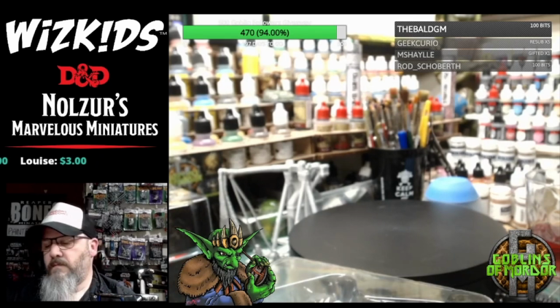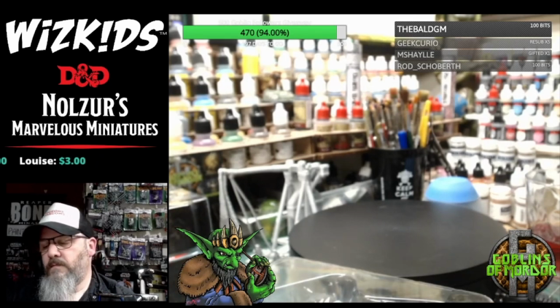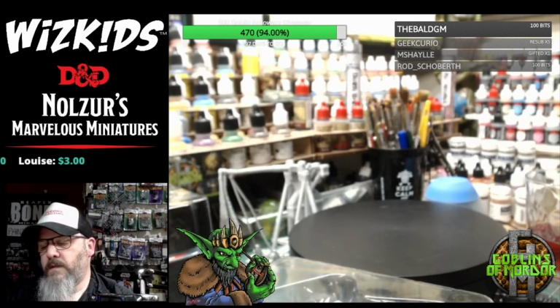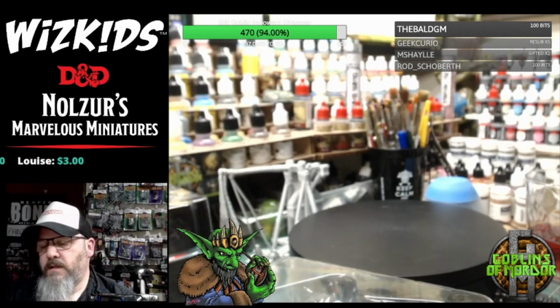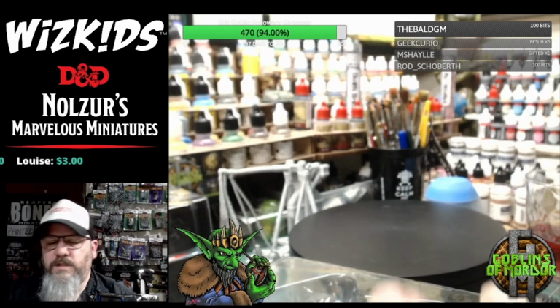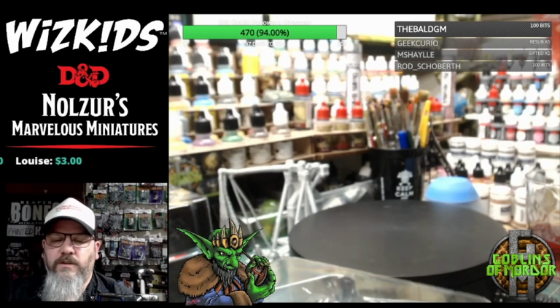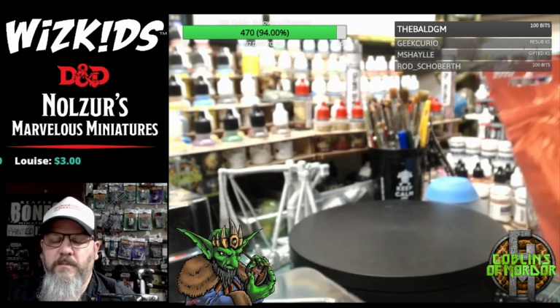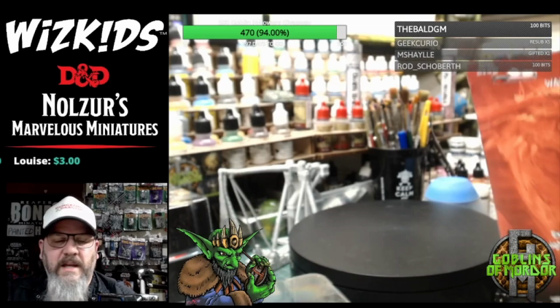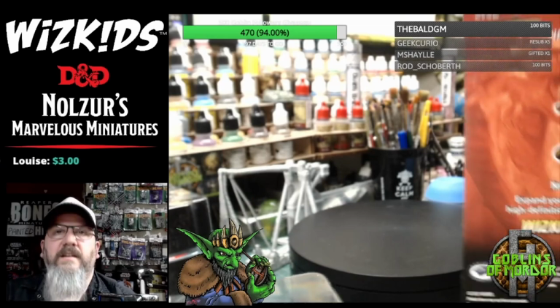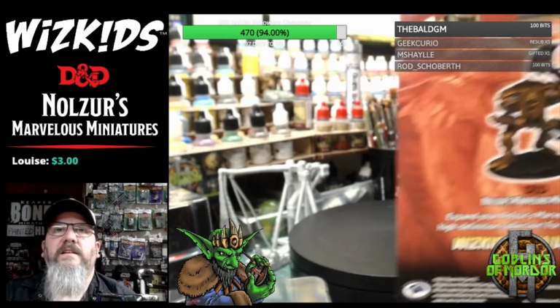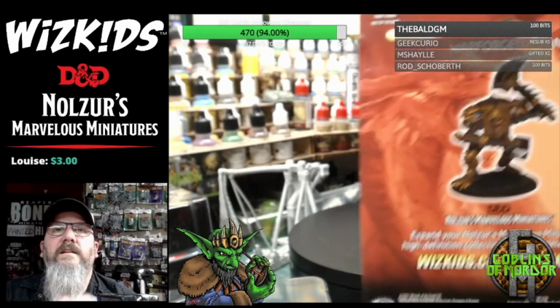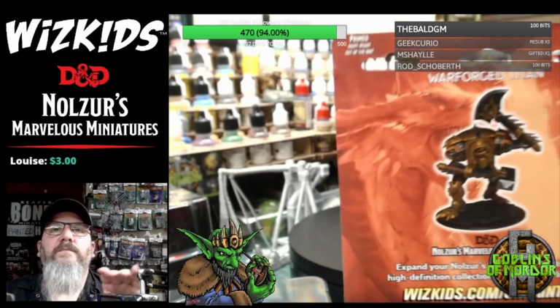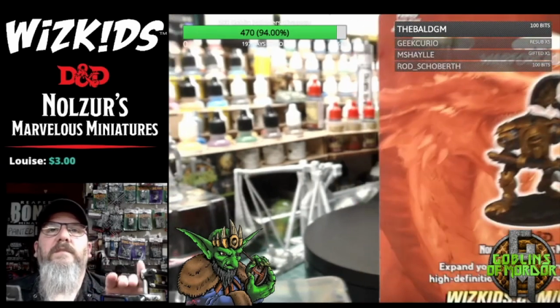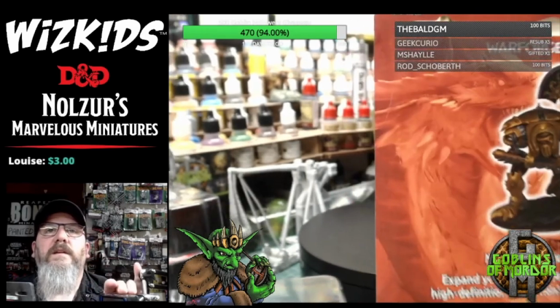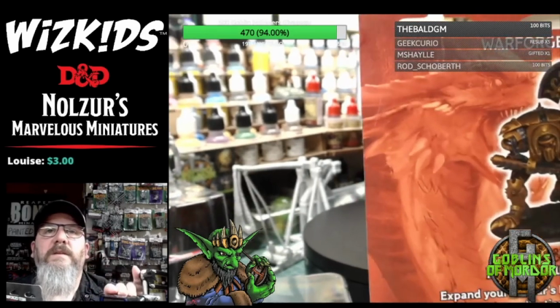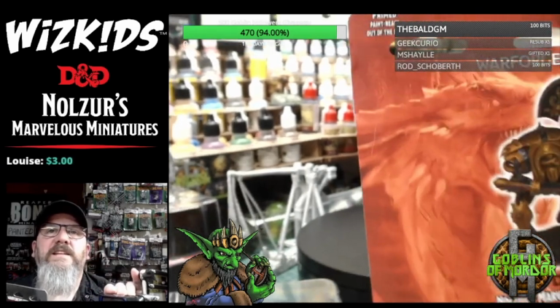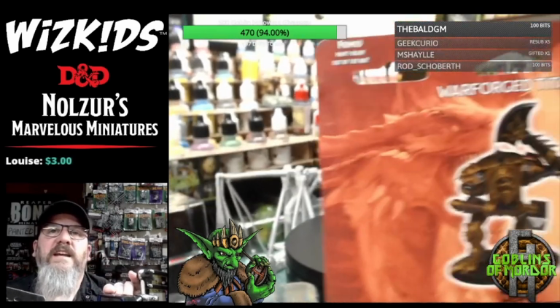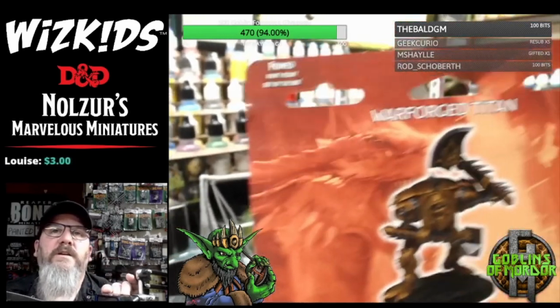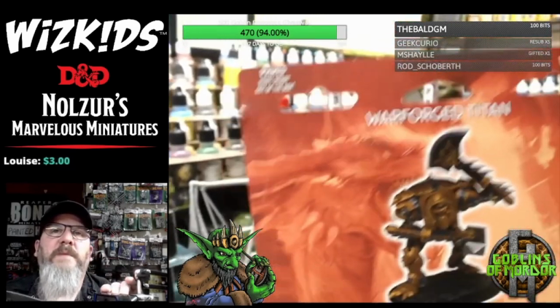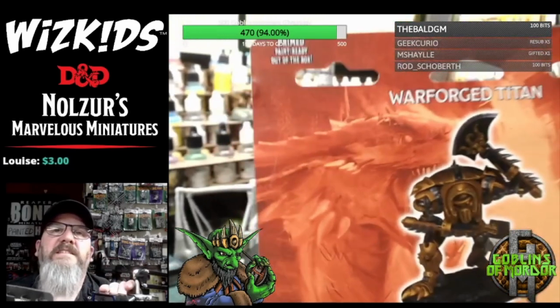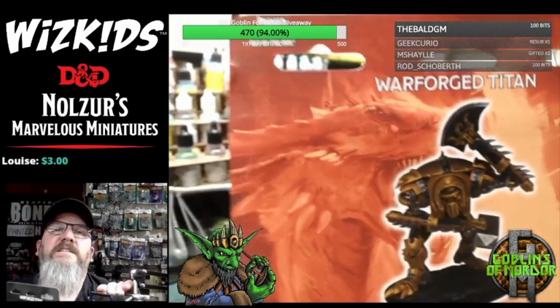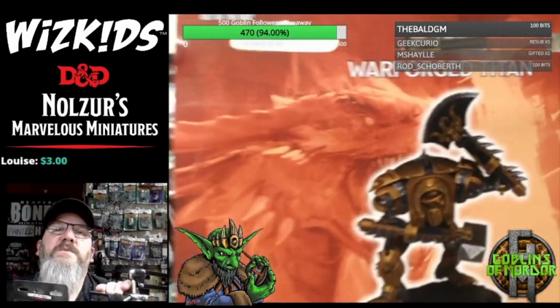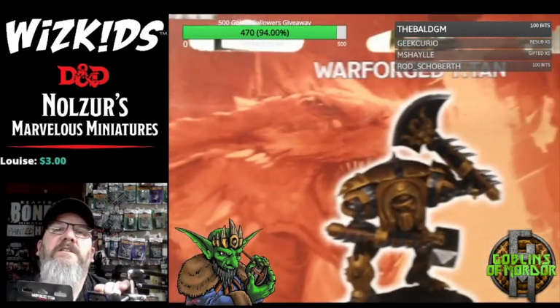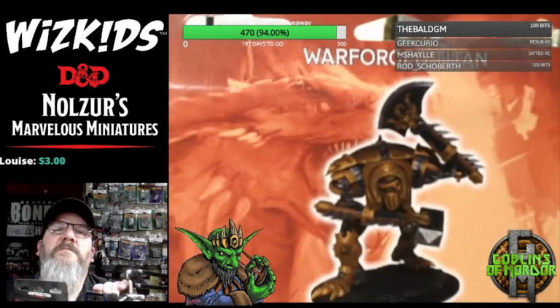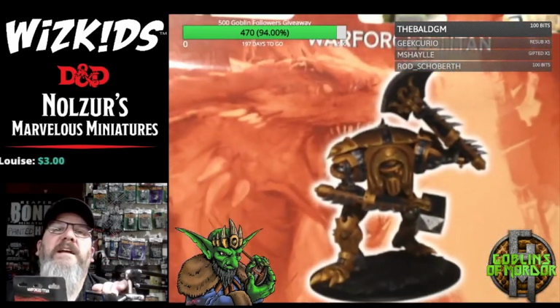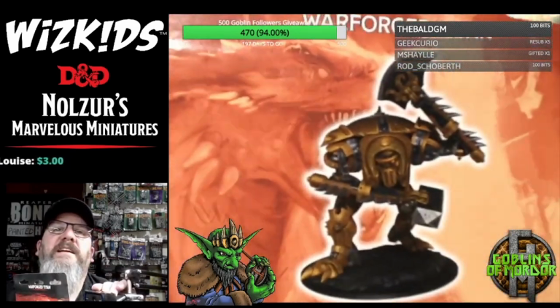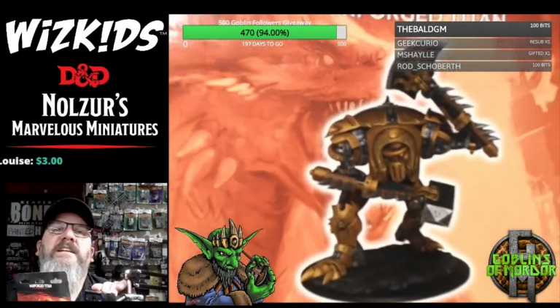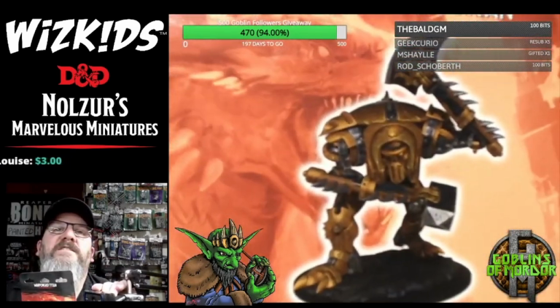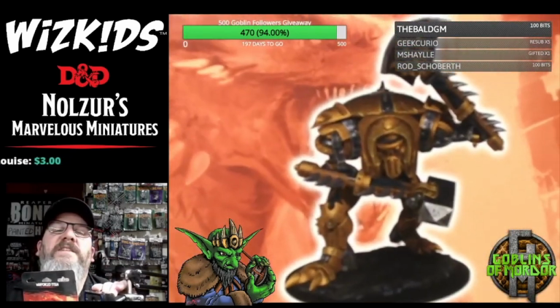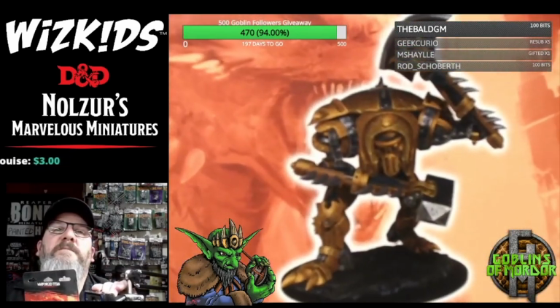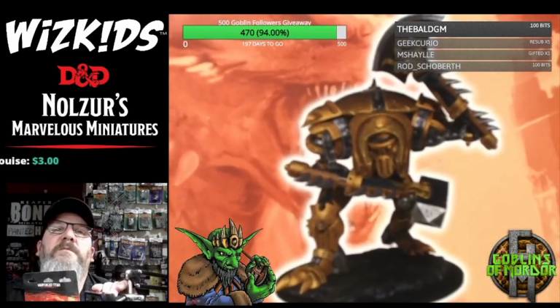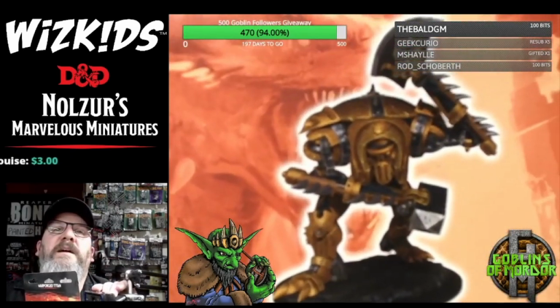Let me show you the back. I mean, that's how I'd paint it as well on the back there — that looks fab on the back.